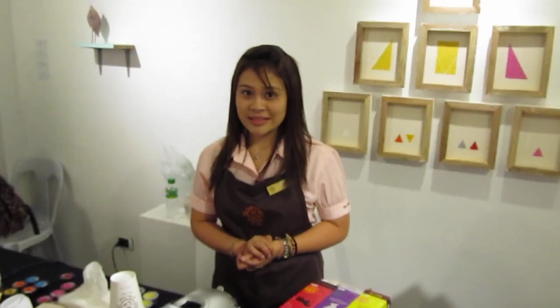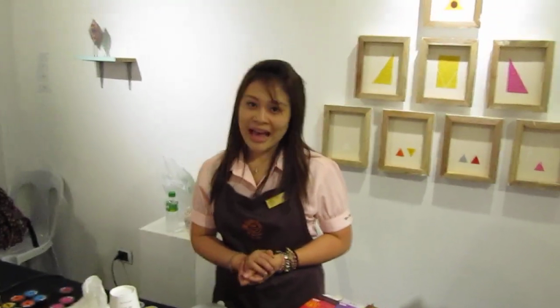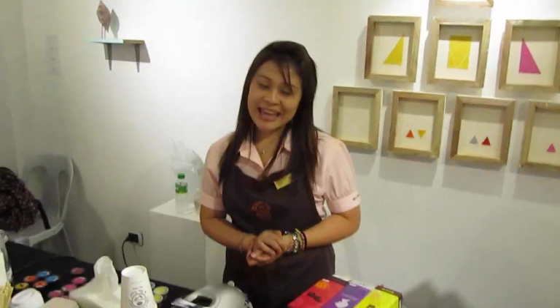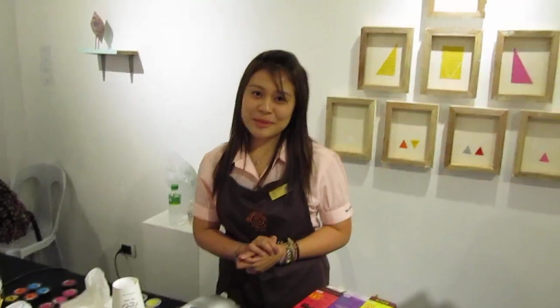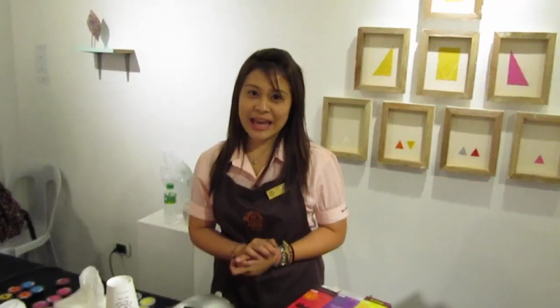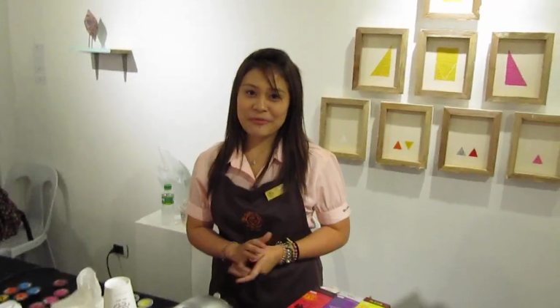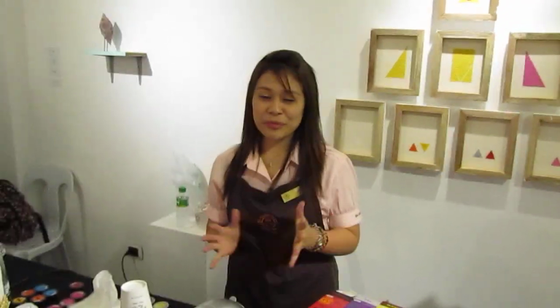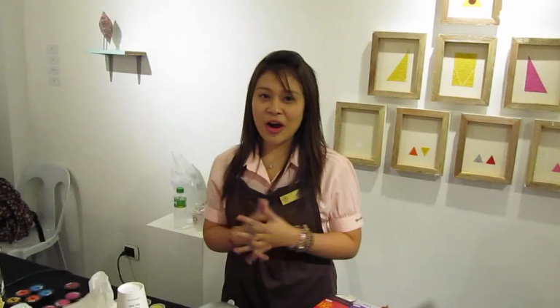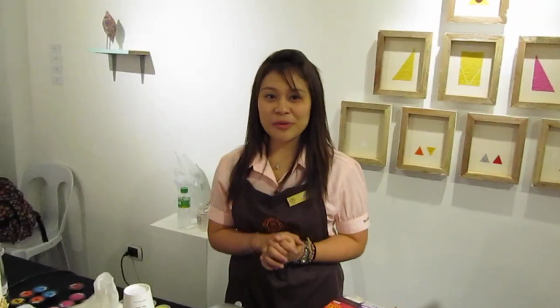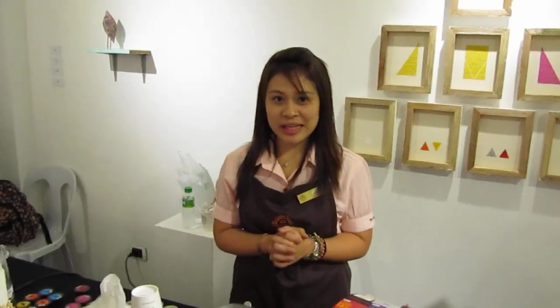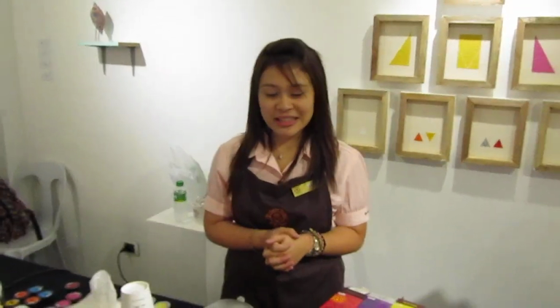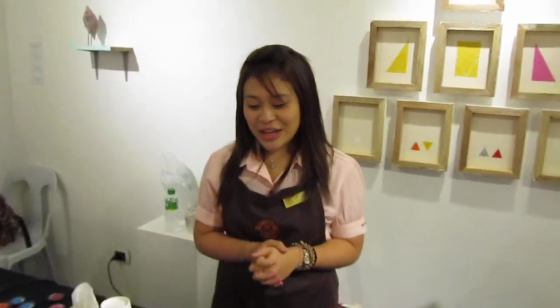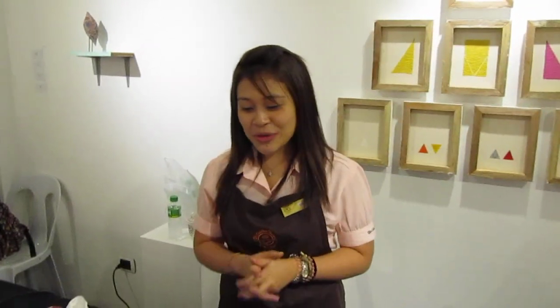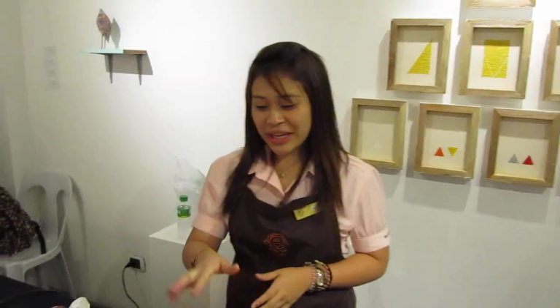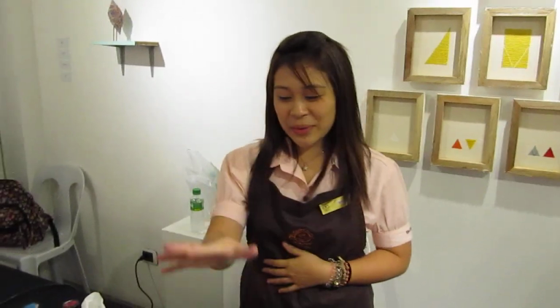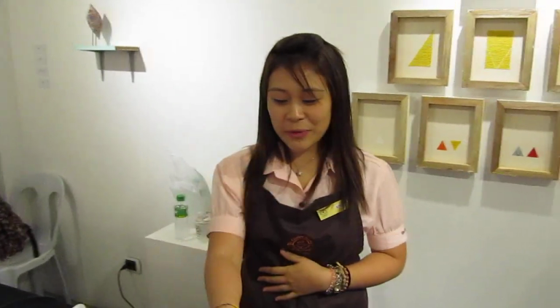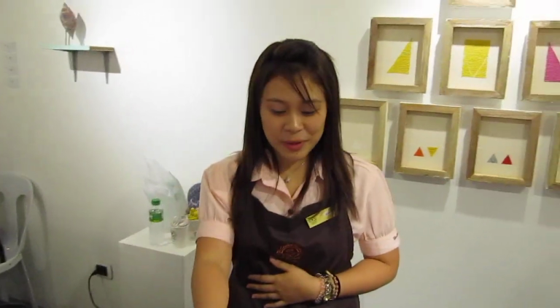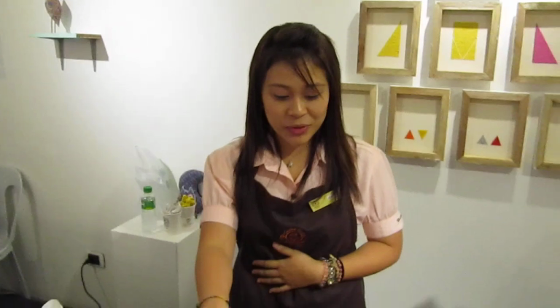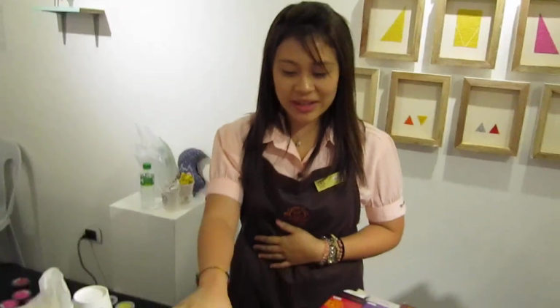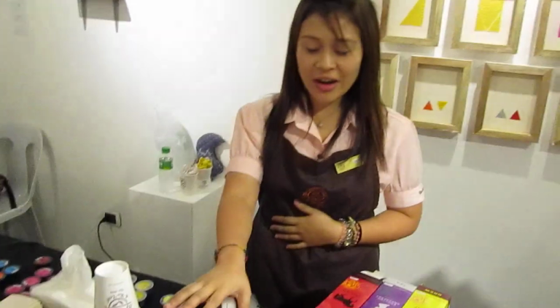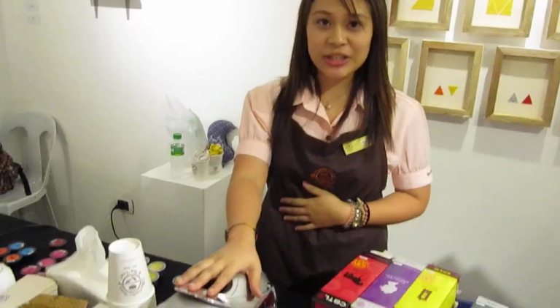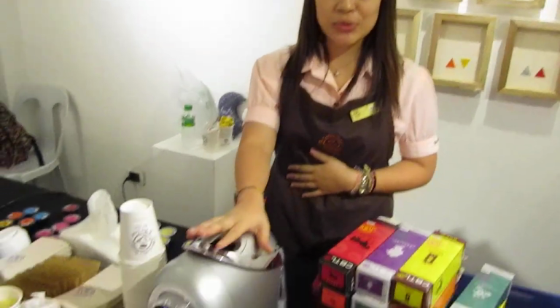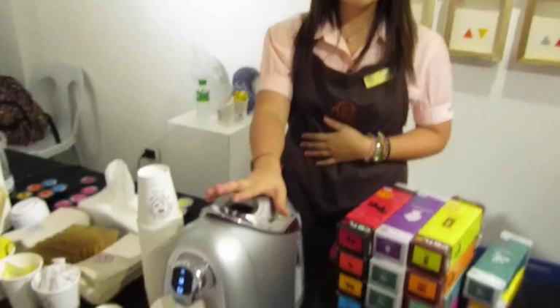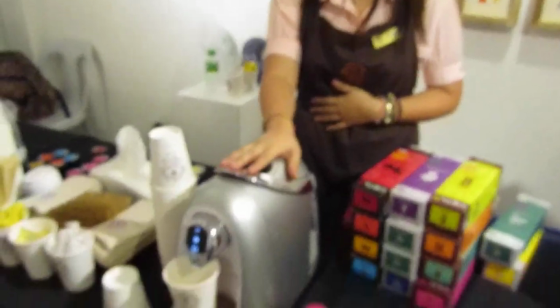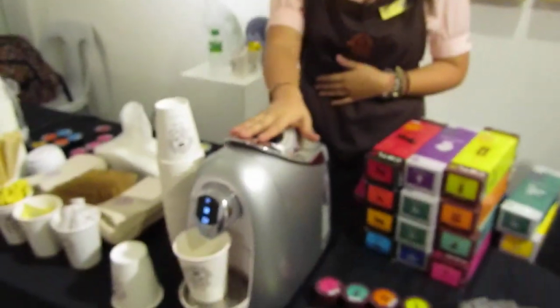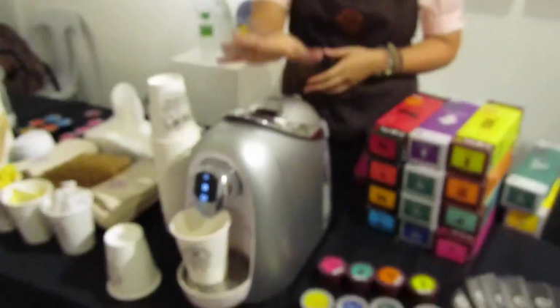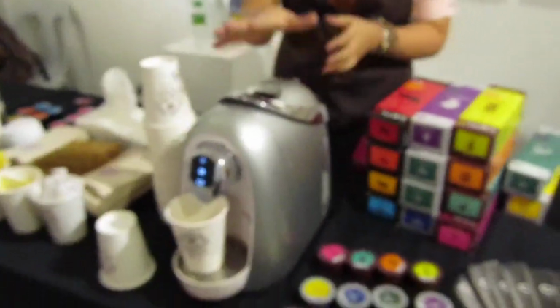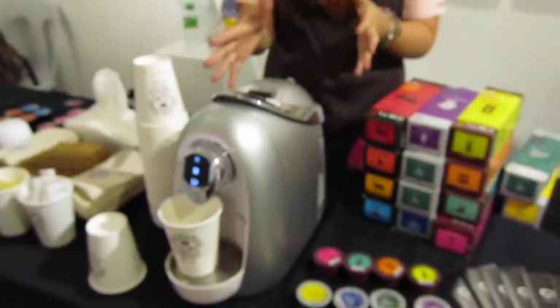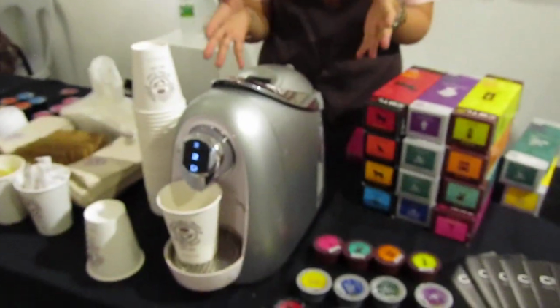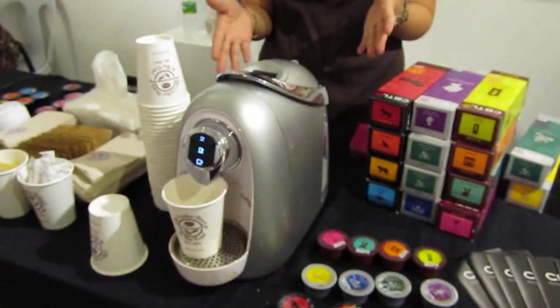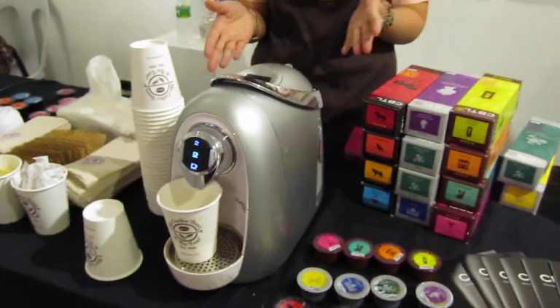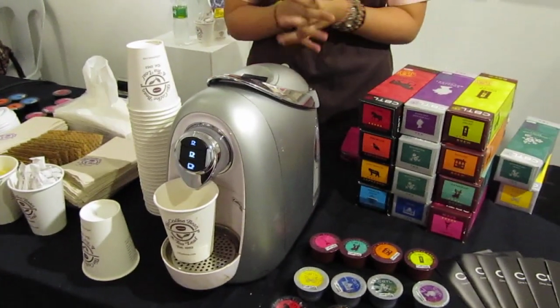Hi, I'm Sai from The Coffee Game. Here we're promoting our new machine. It's a single-serve beverage system.